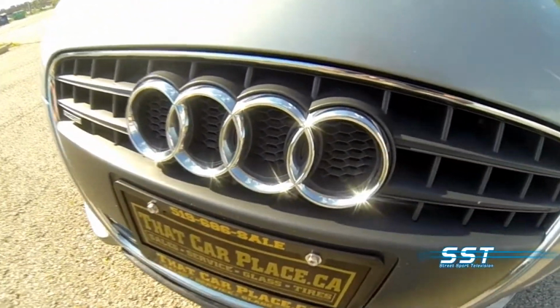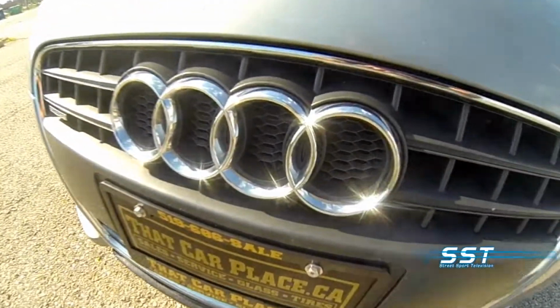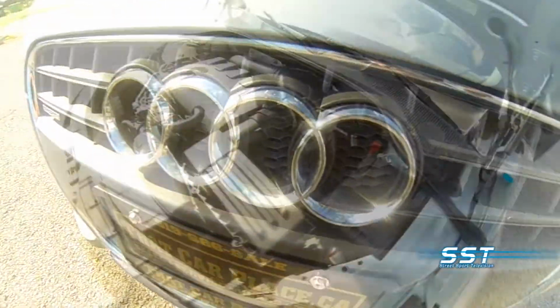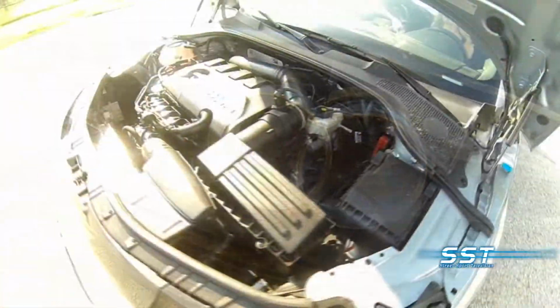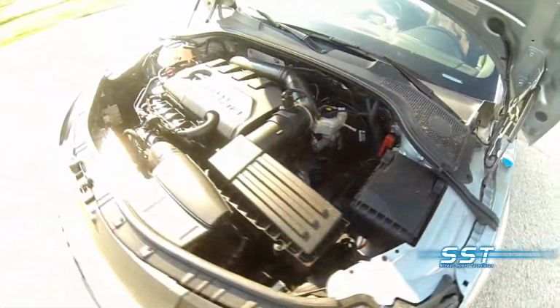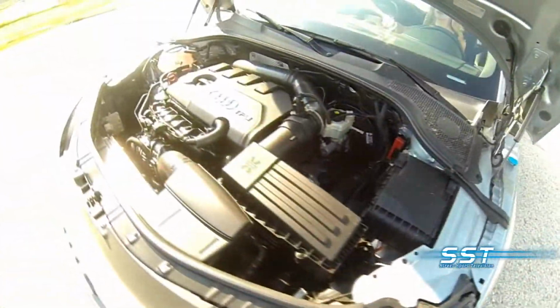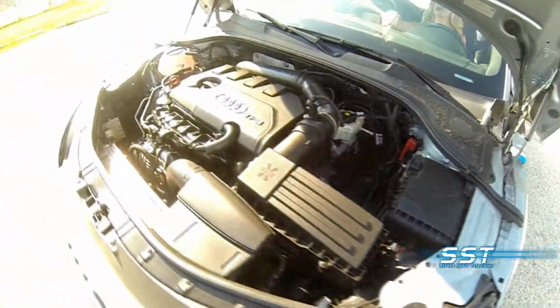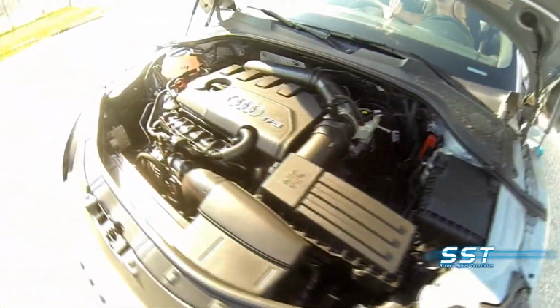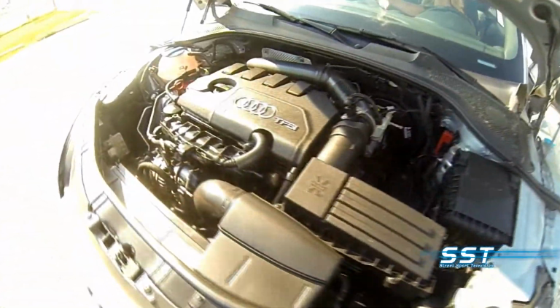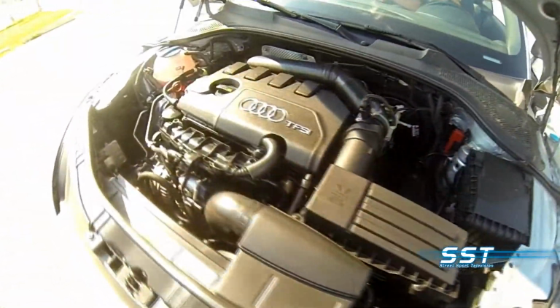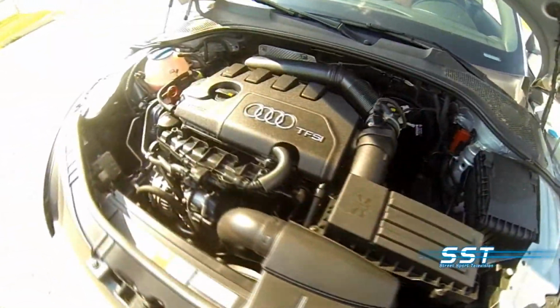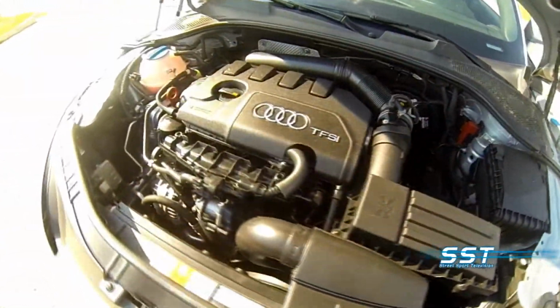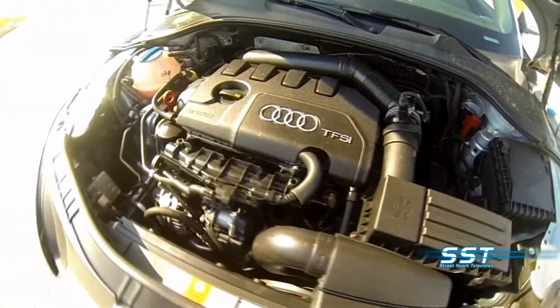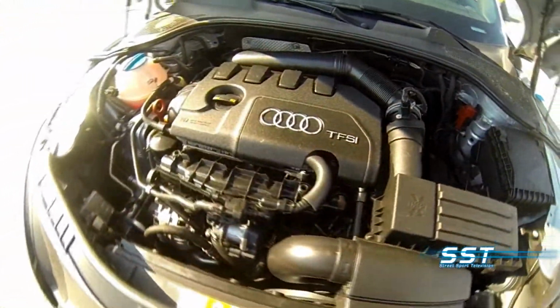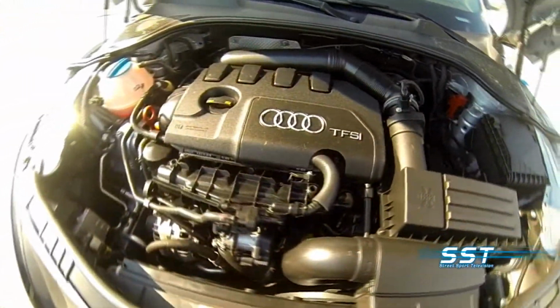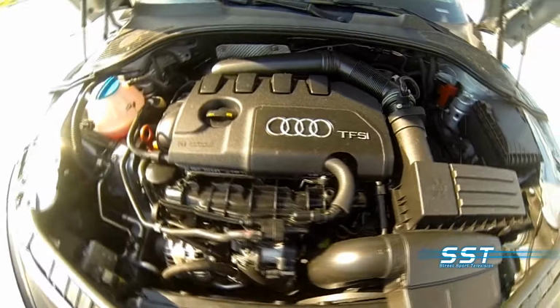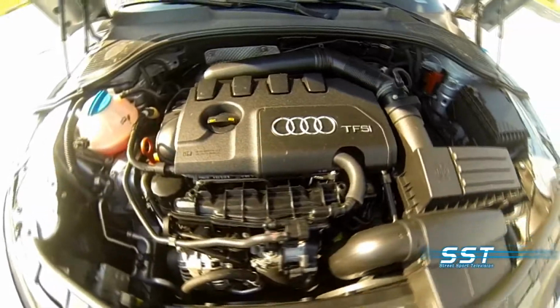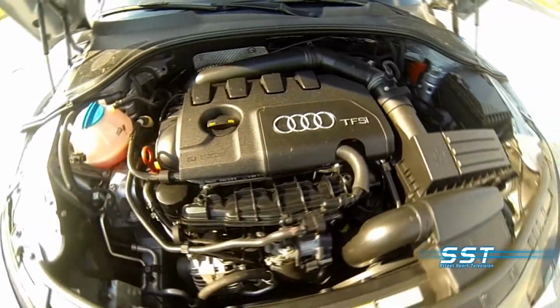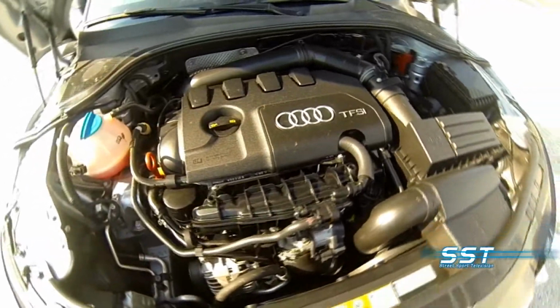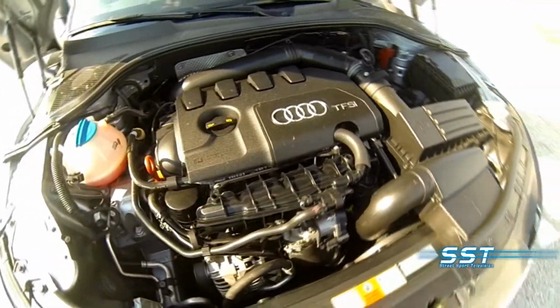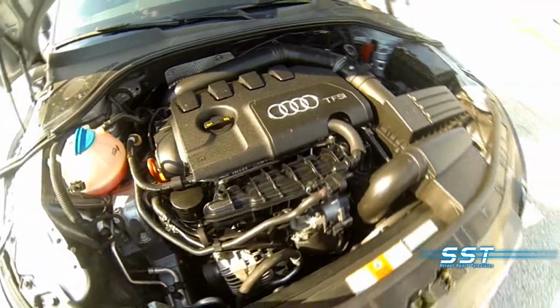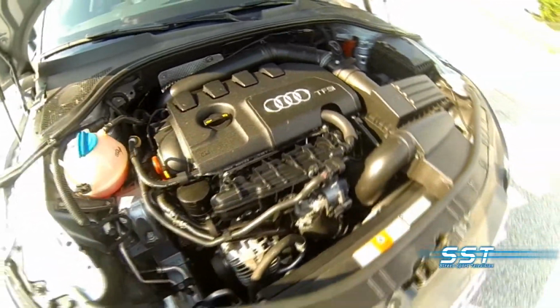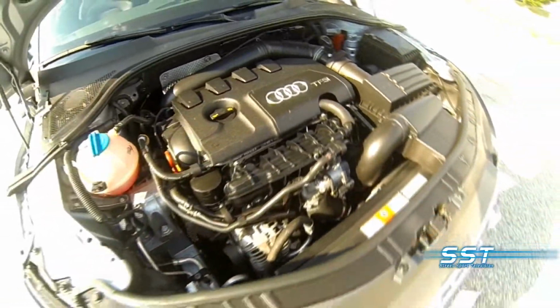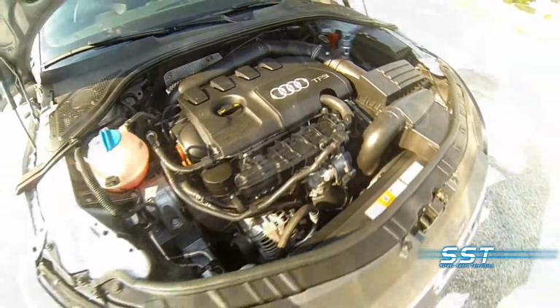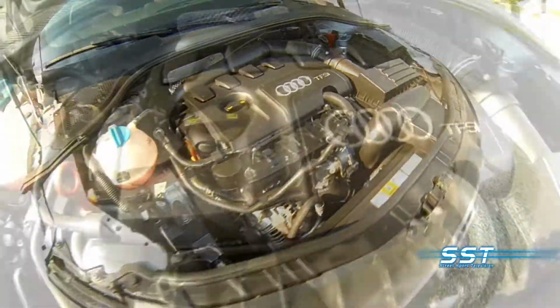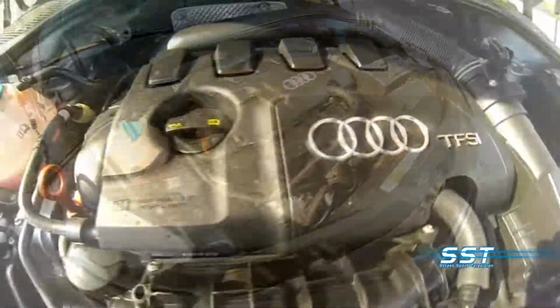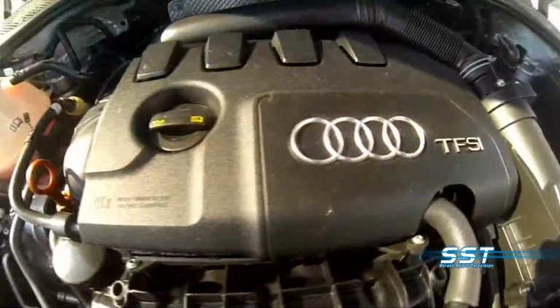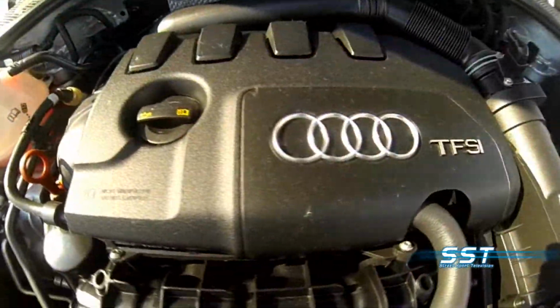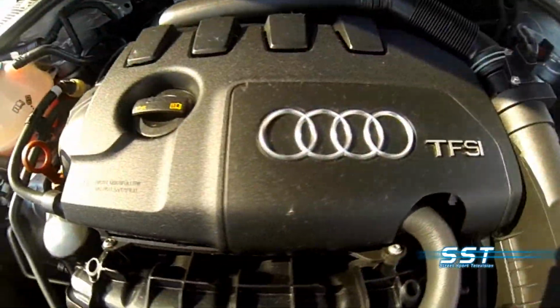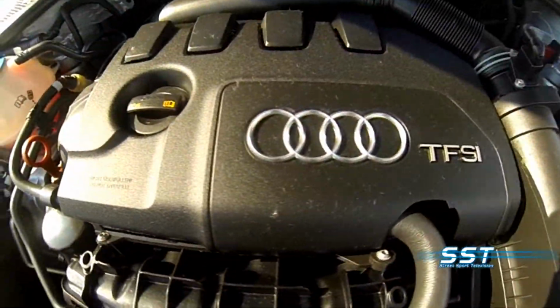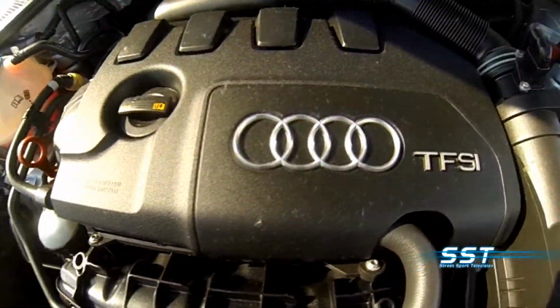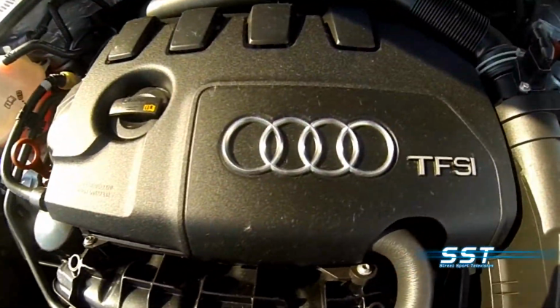This car comes with a 220-horsepower, 2-liter TFSI engine. There is almost no lag.